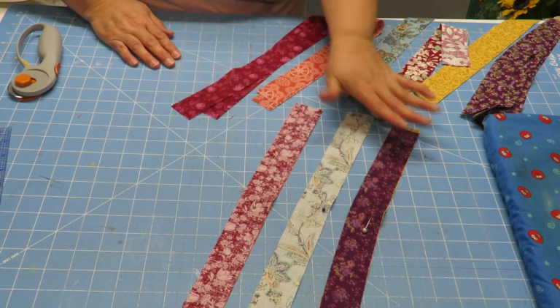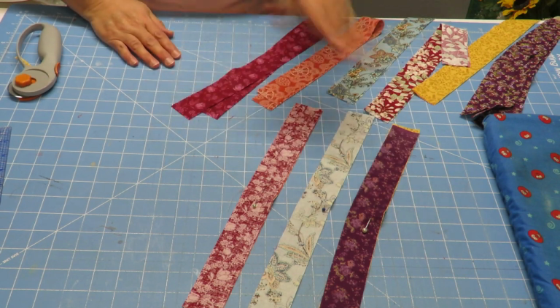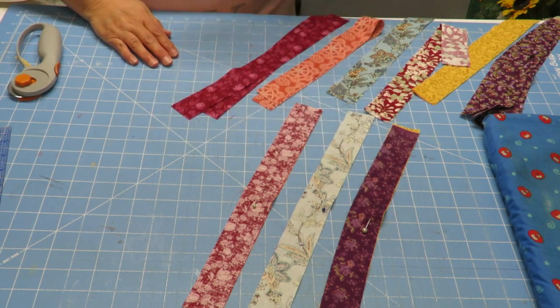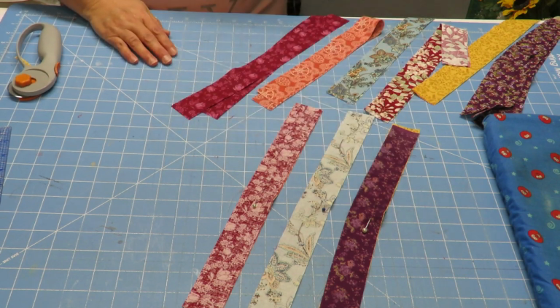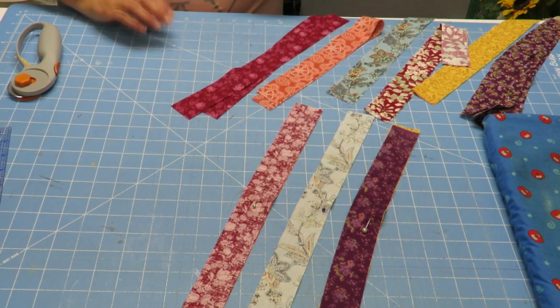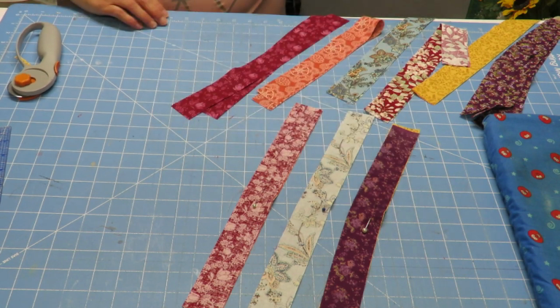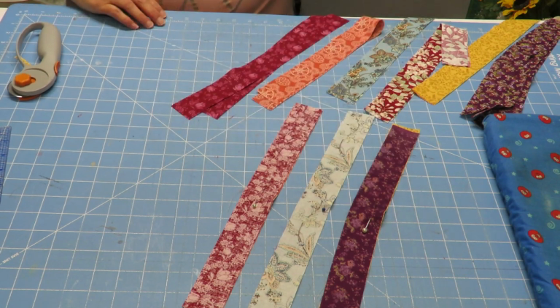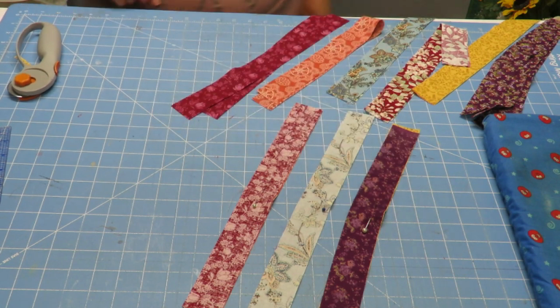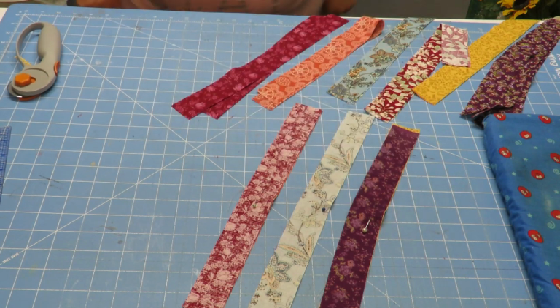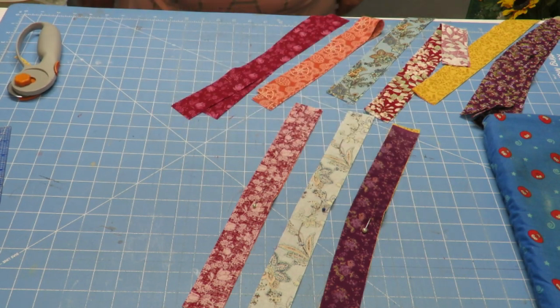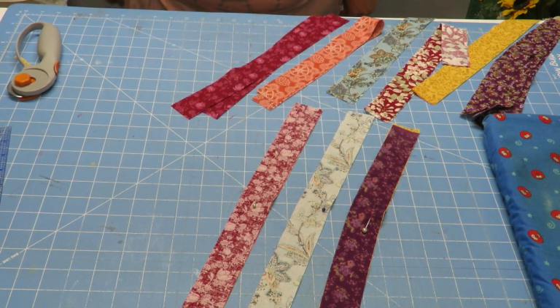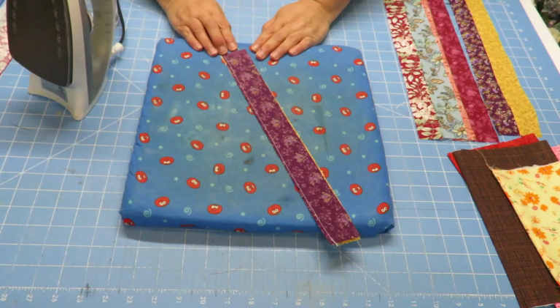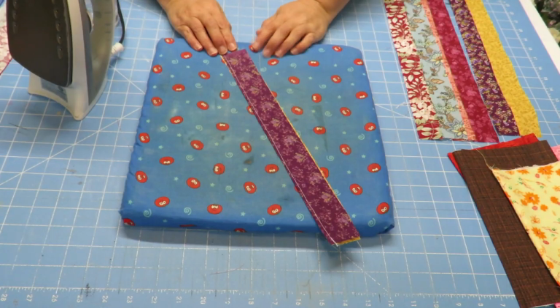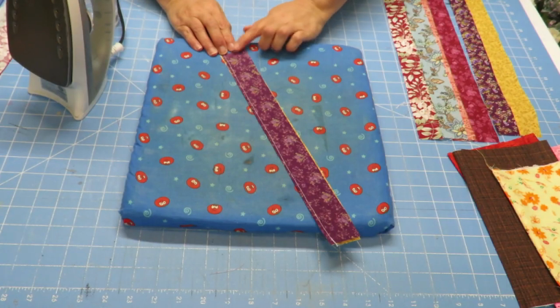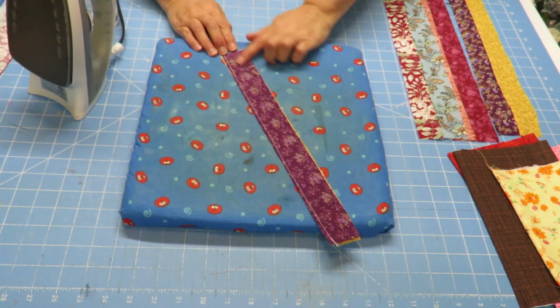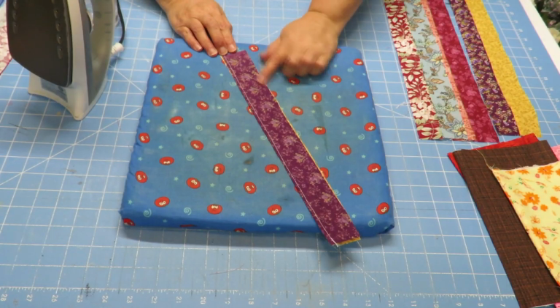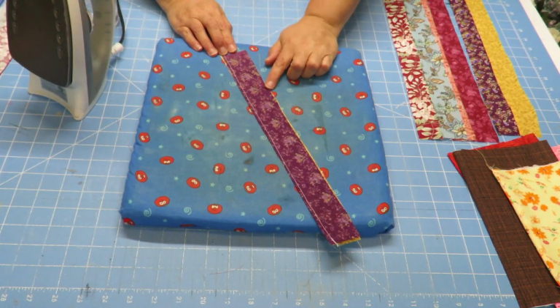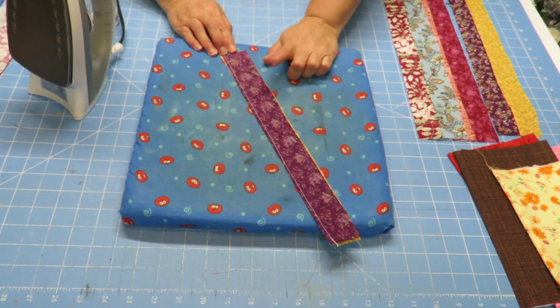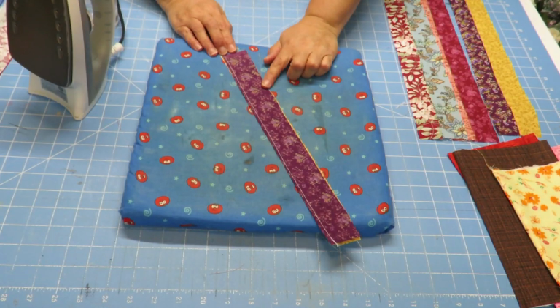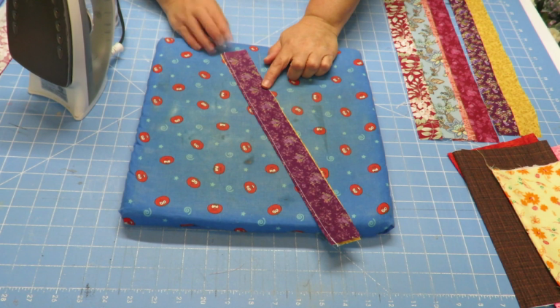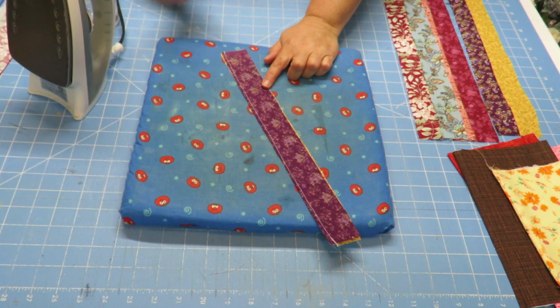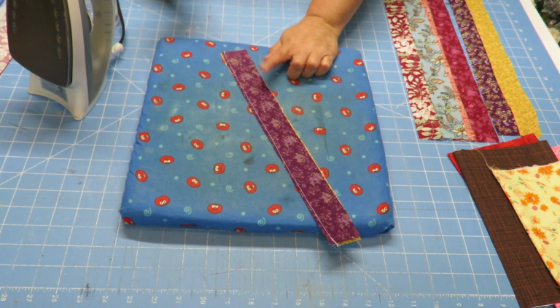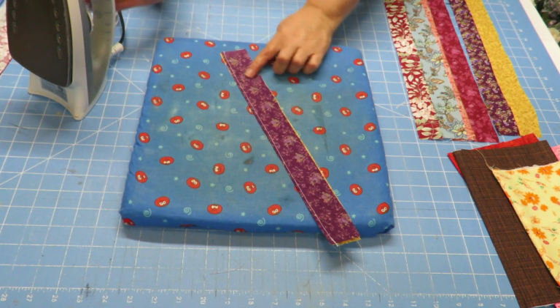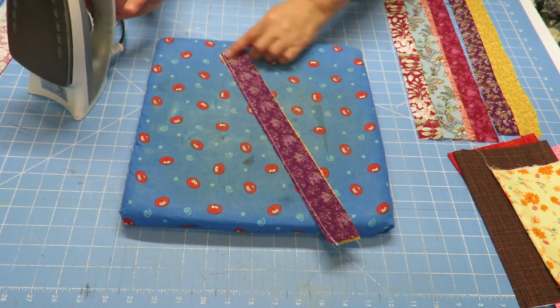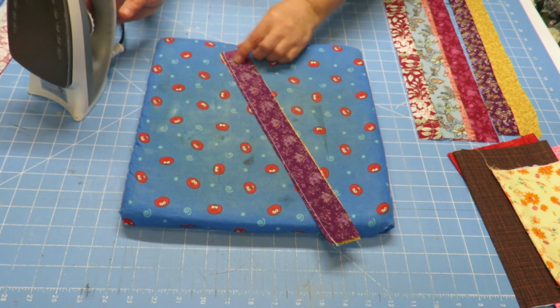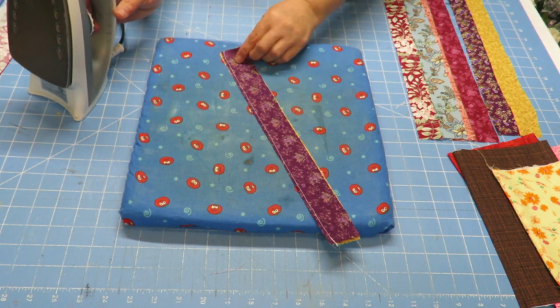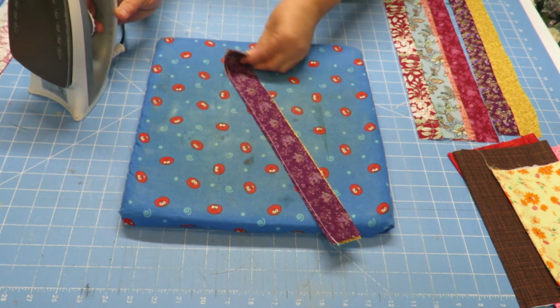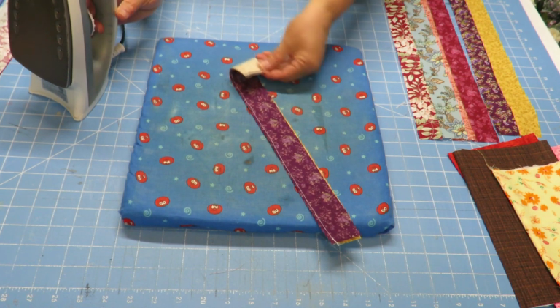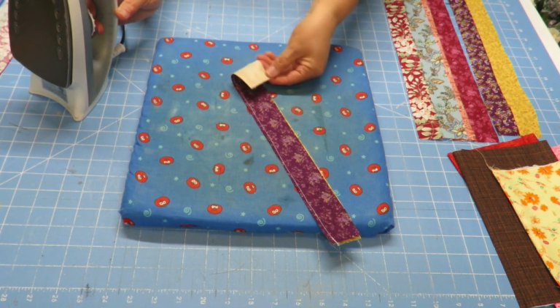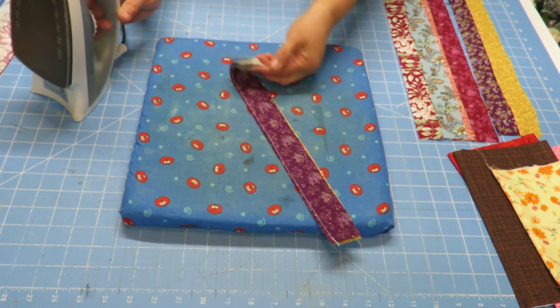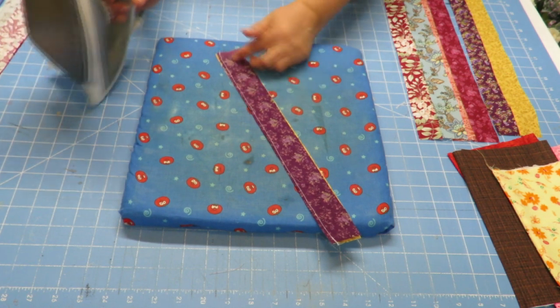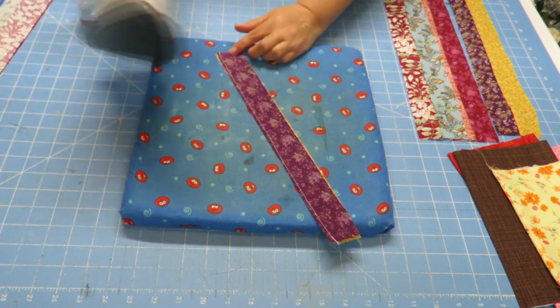Once they're lined up and pinned, we are going to sew on just one side — a quarter inch down all the way on one side on each one of these. I'm going to make more pairs out of these and then sew them all together.